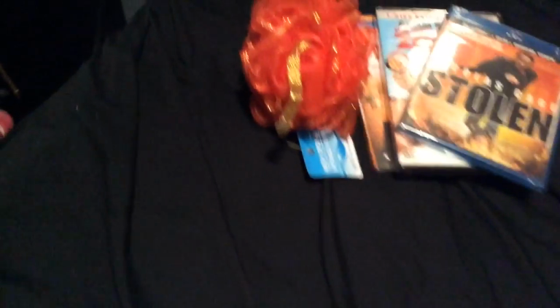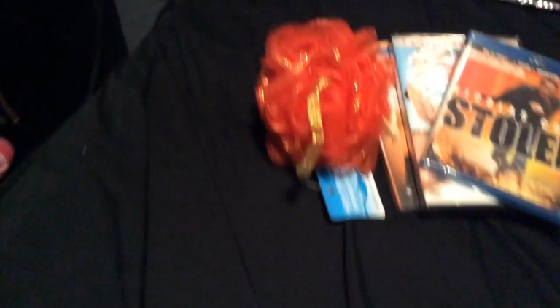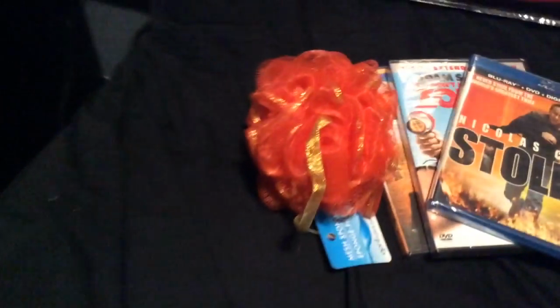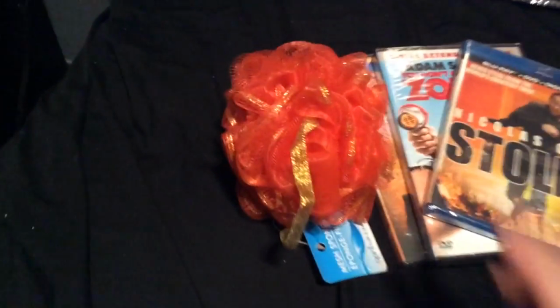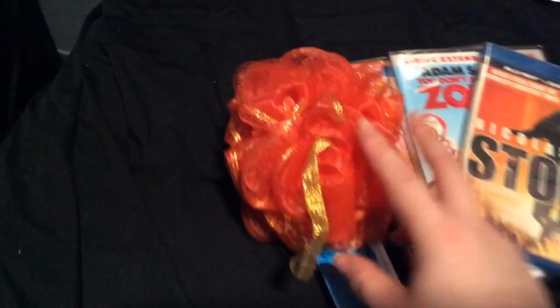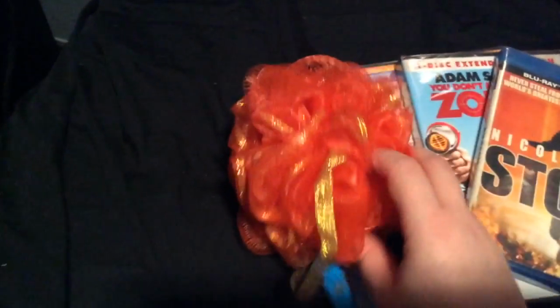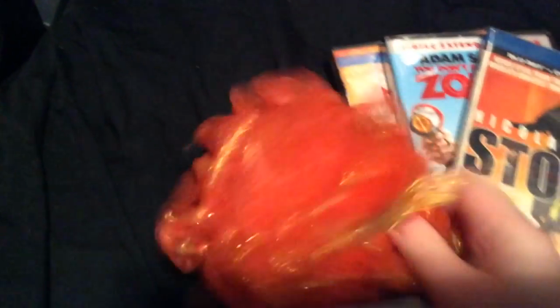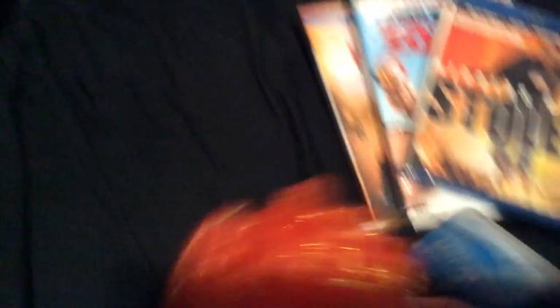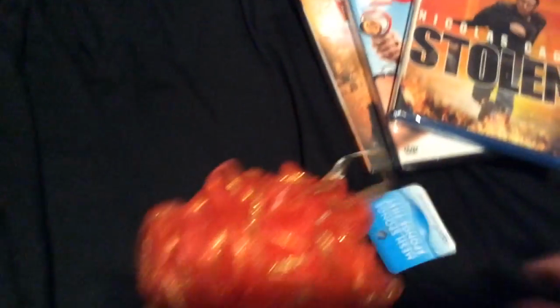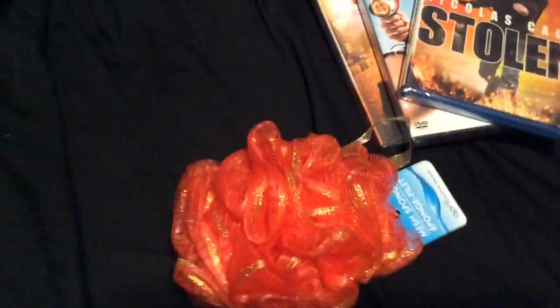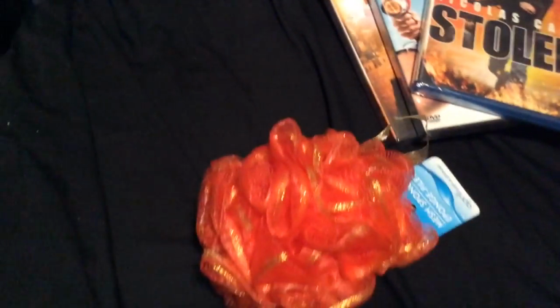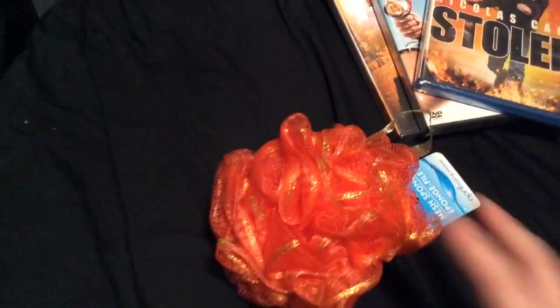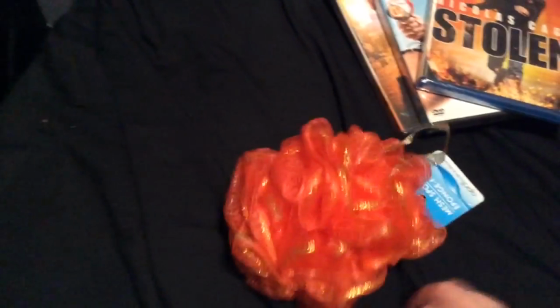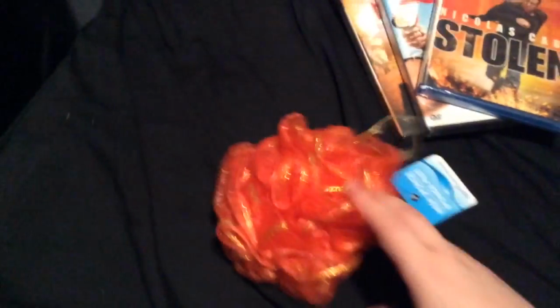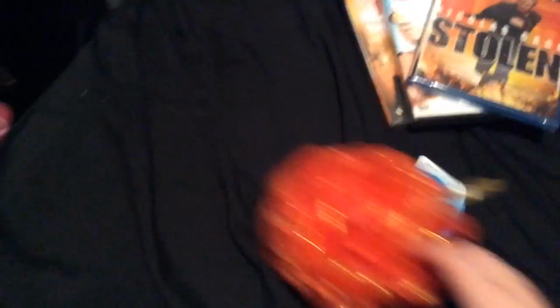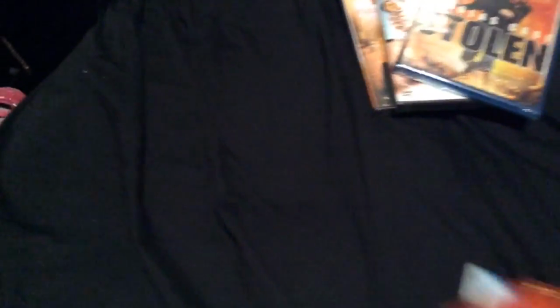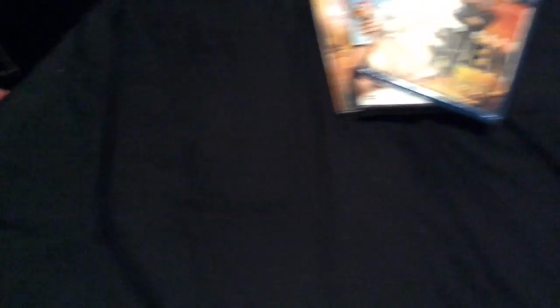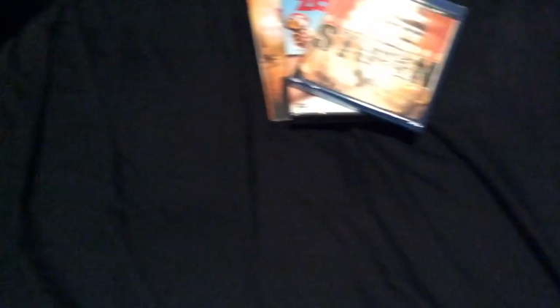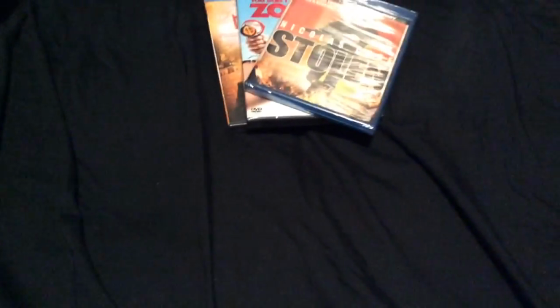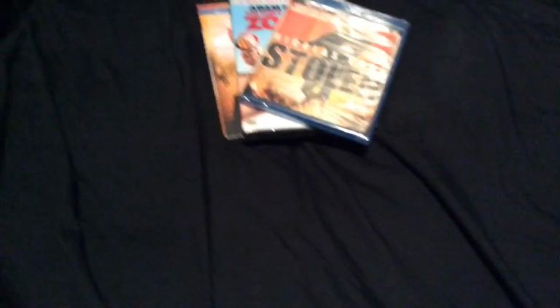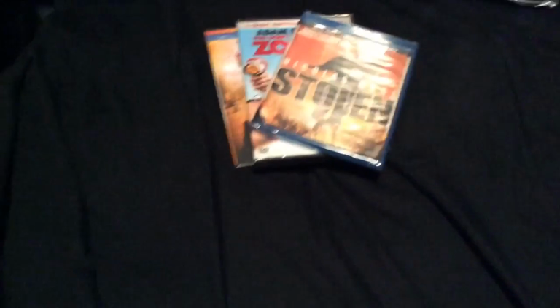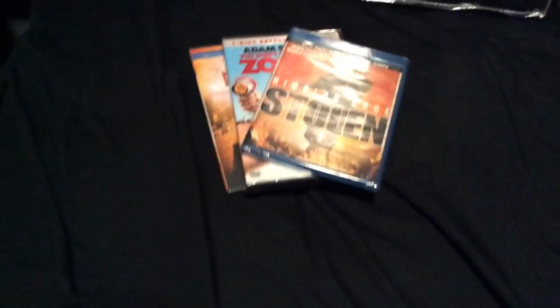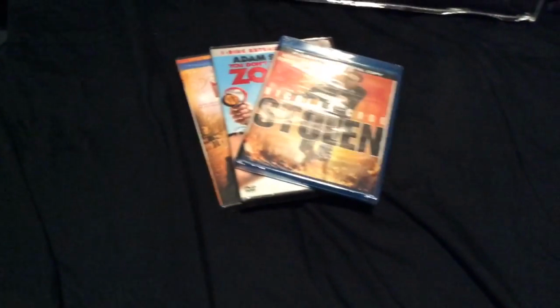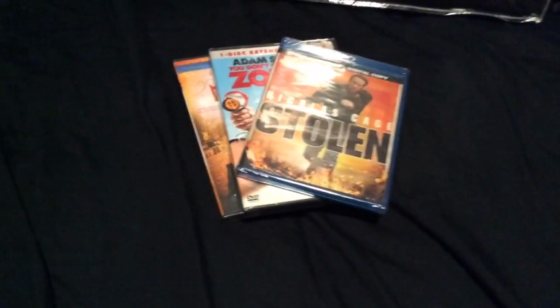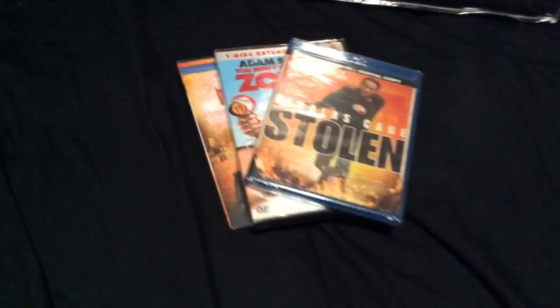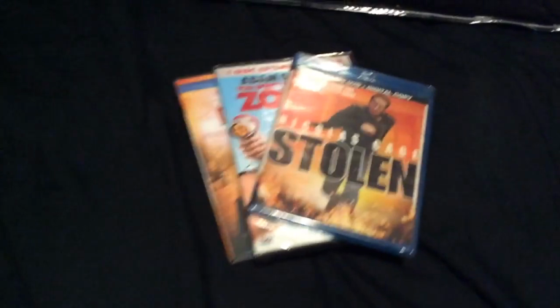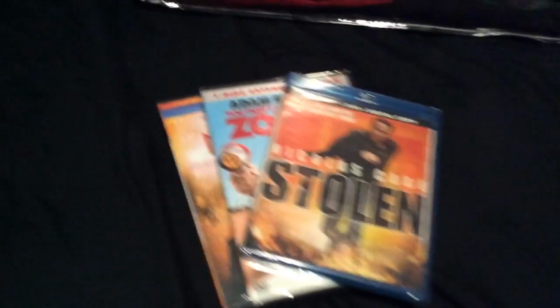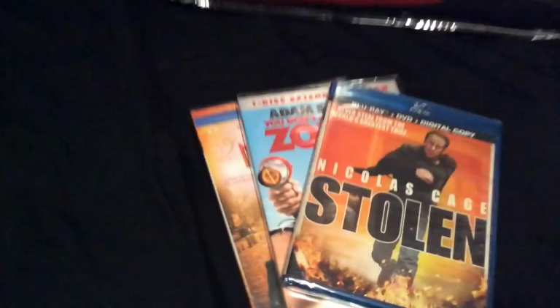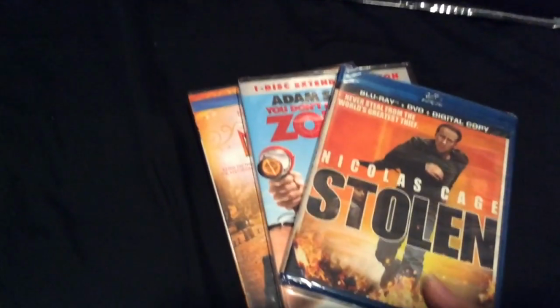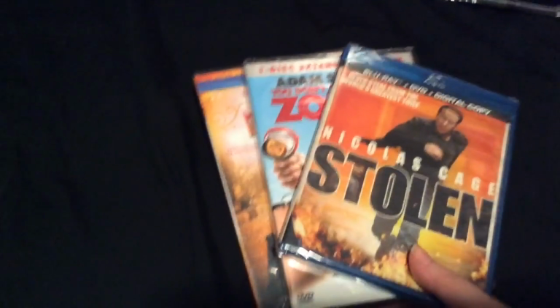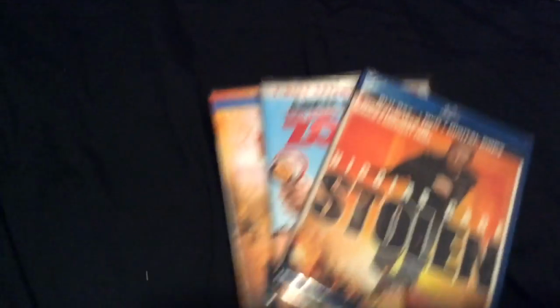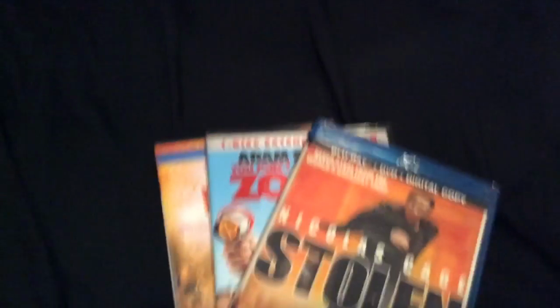I always get loofahs, so I just got my one loofah today. And then I also got some movies.